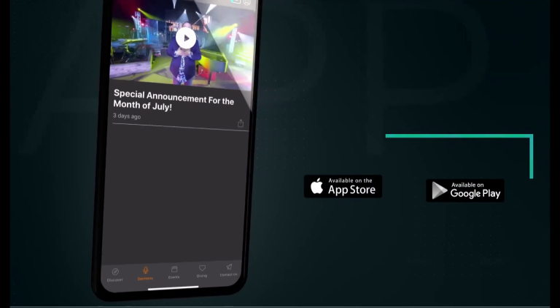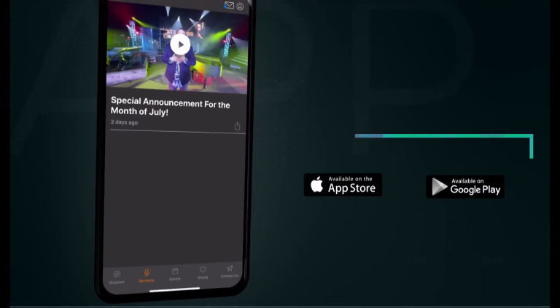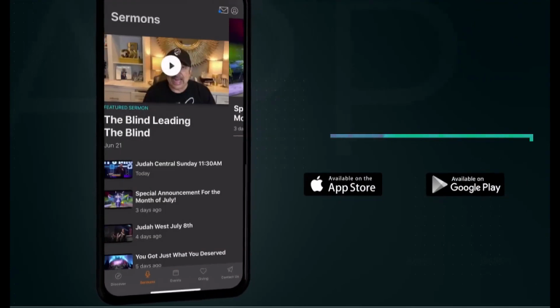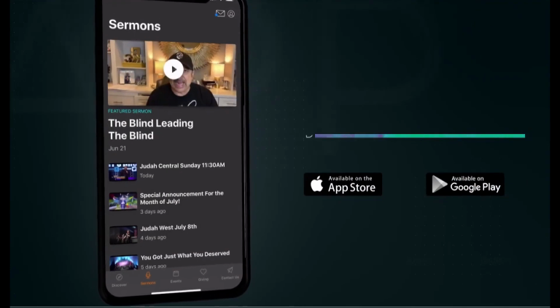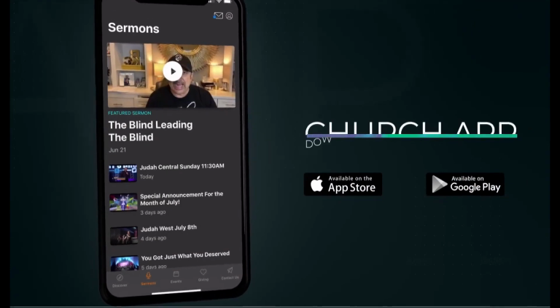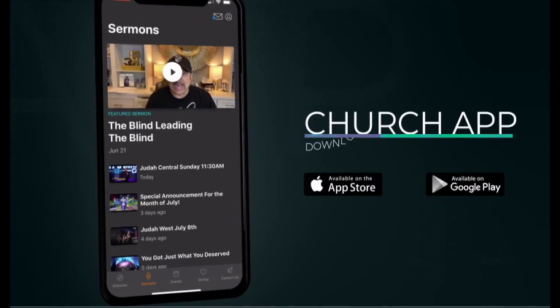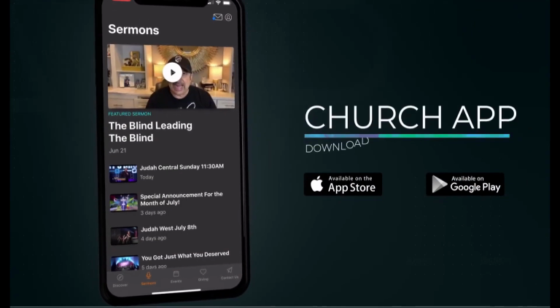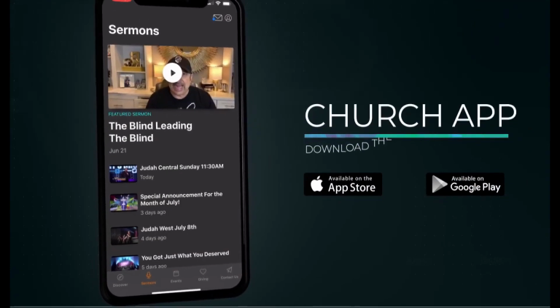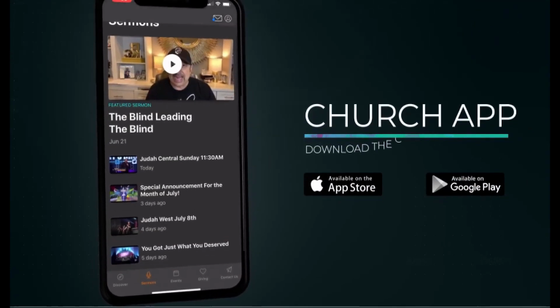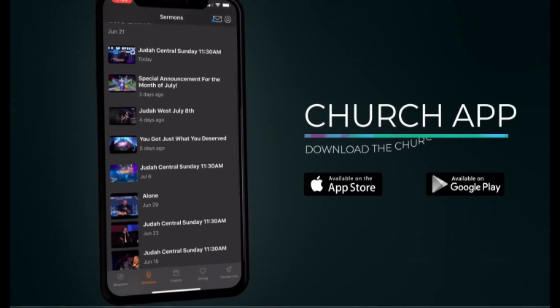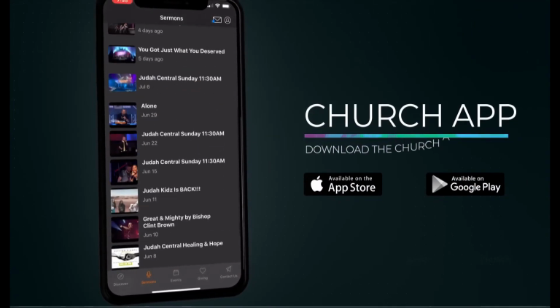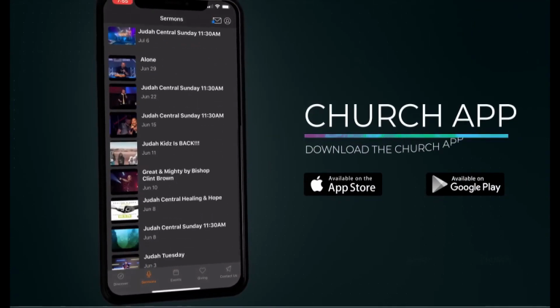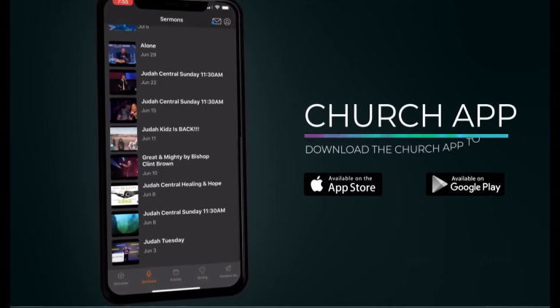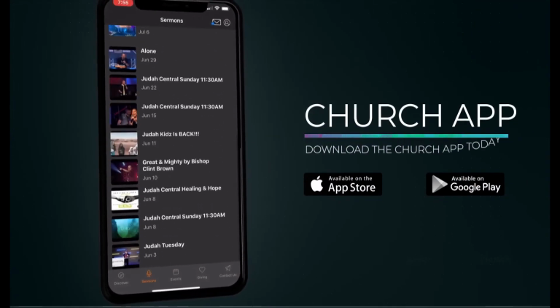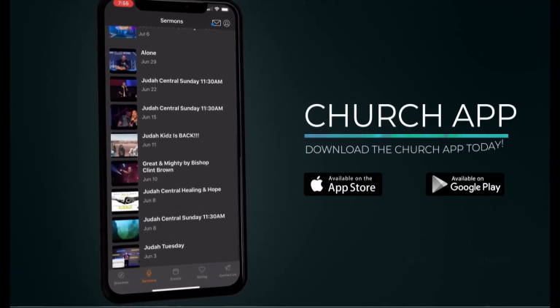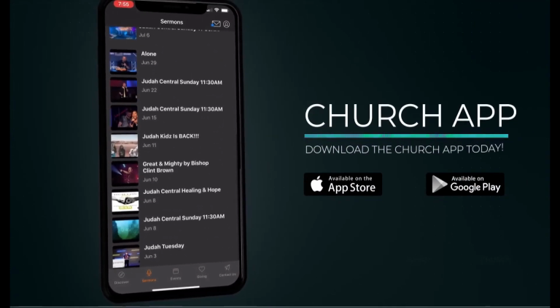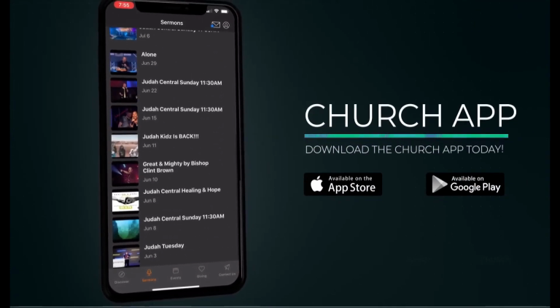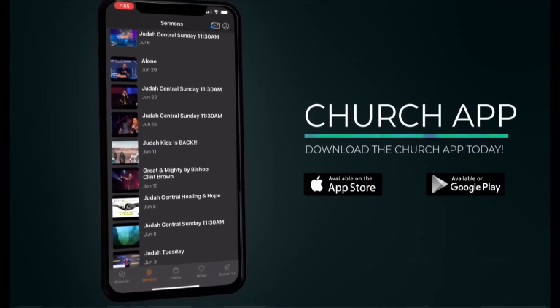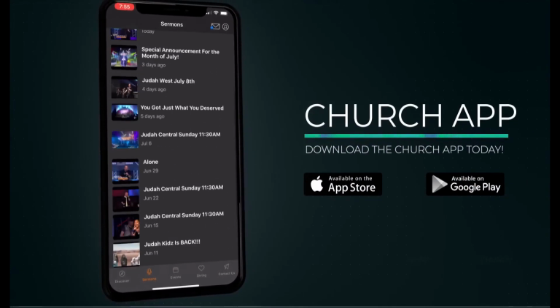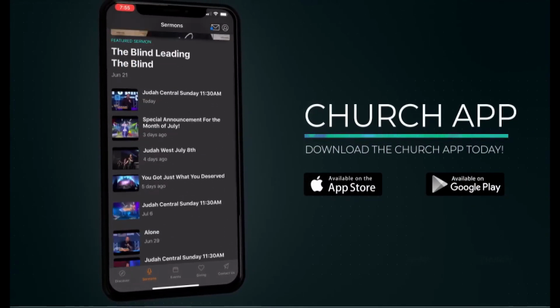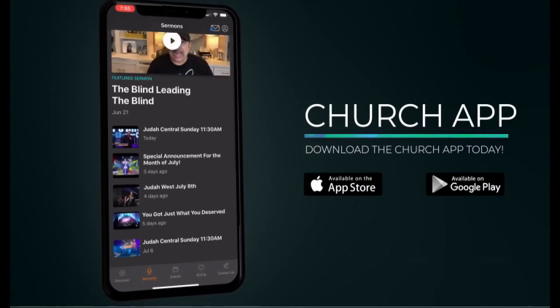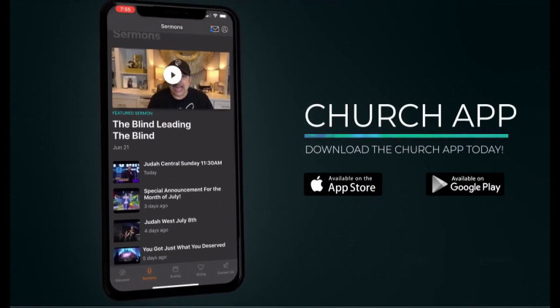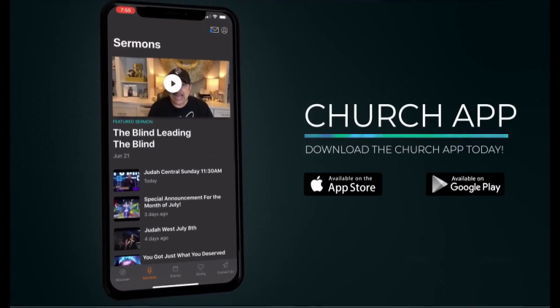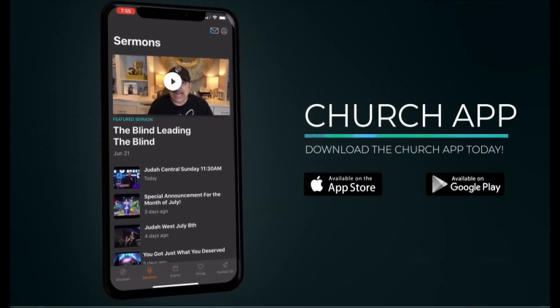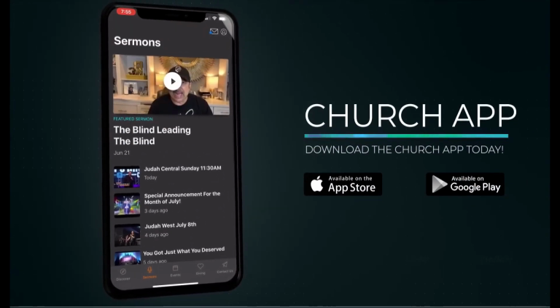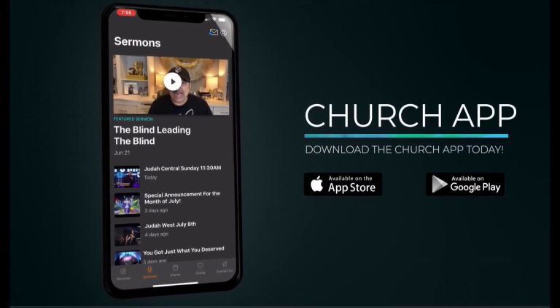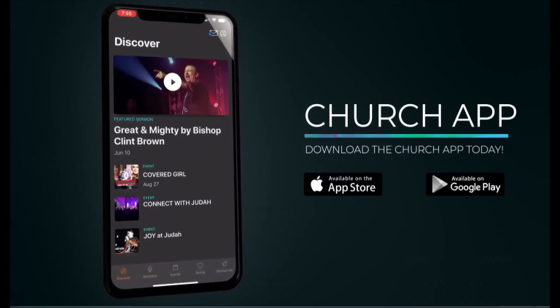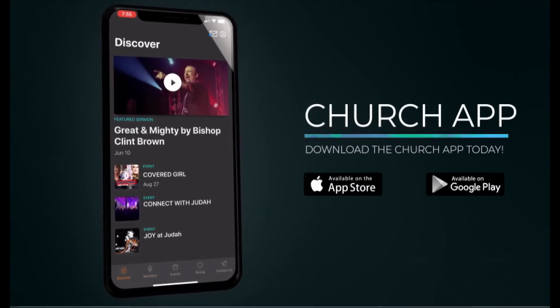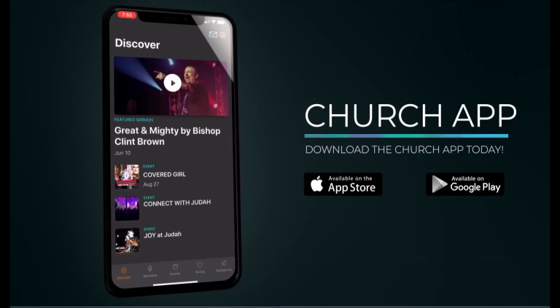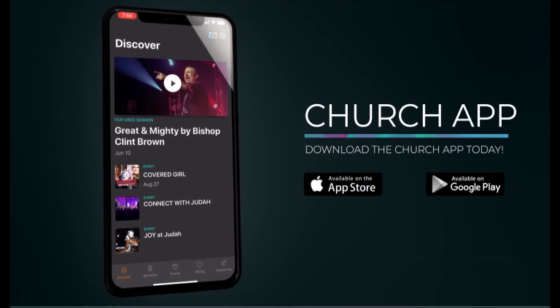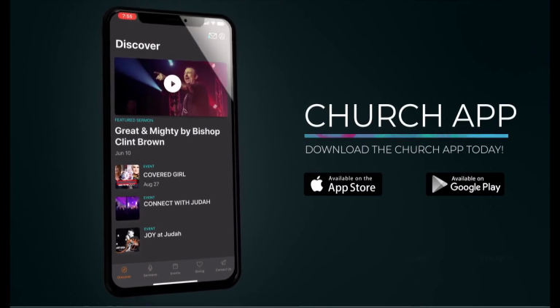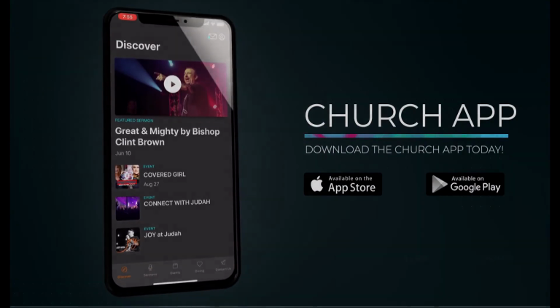Available on all Apple and Android devices. Download the church app by Ministry One today.